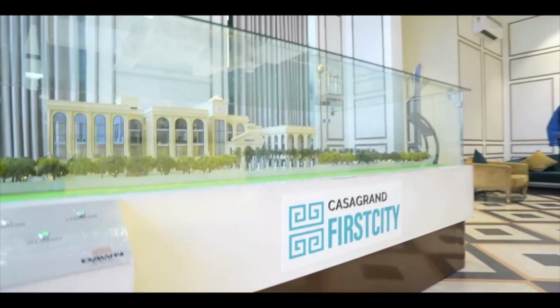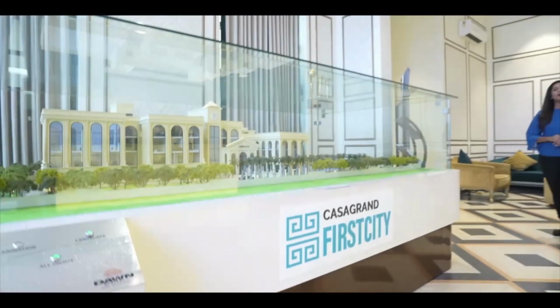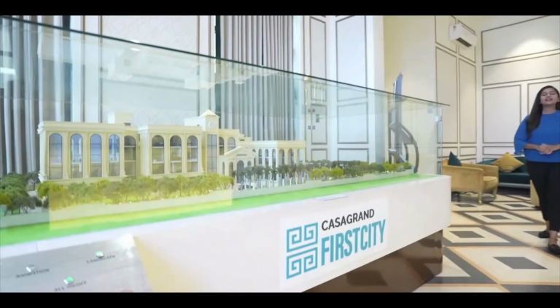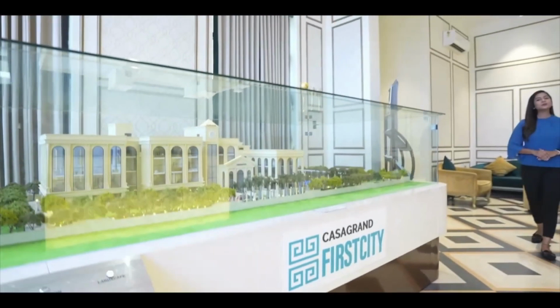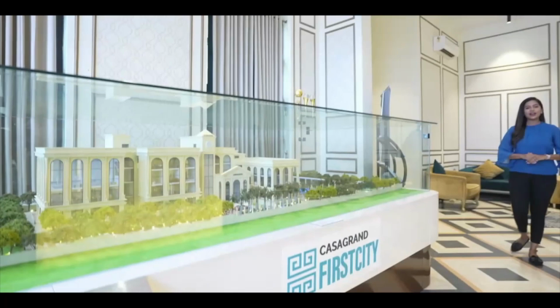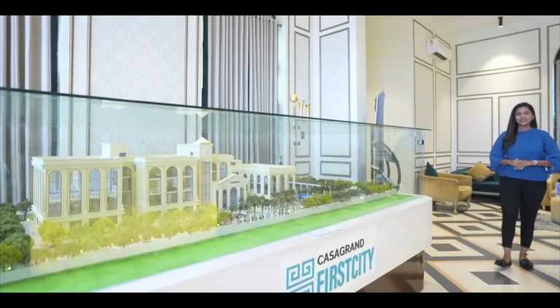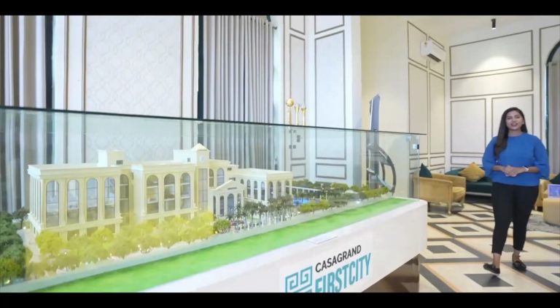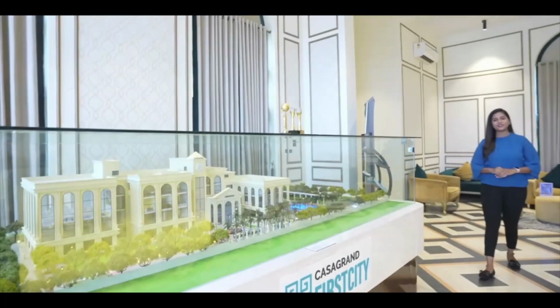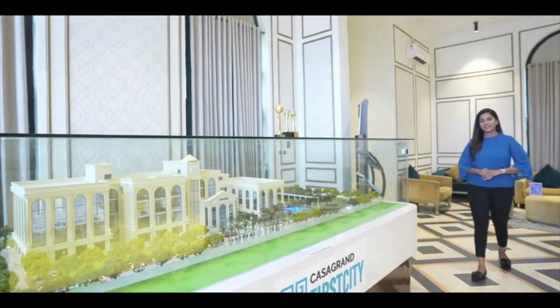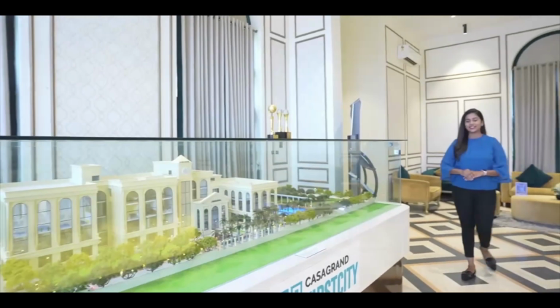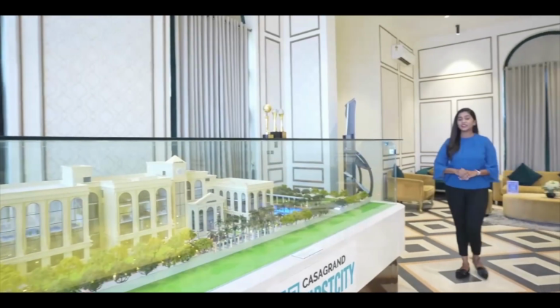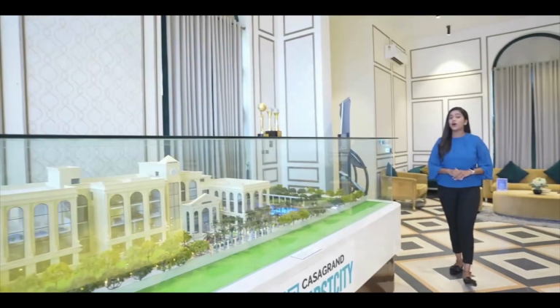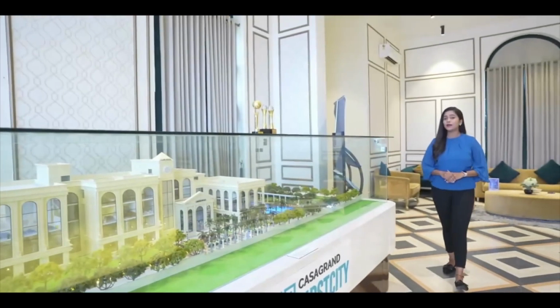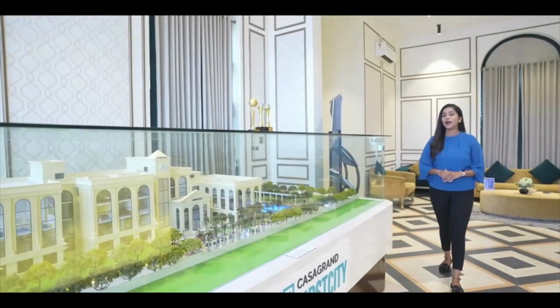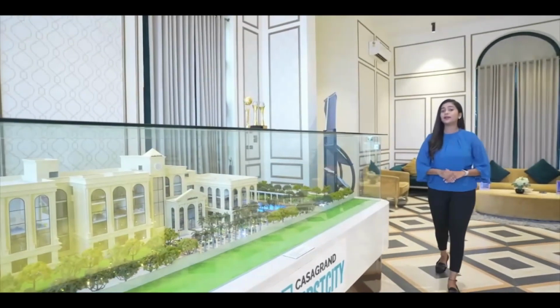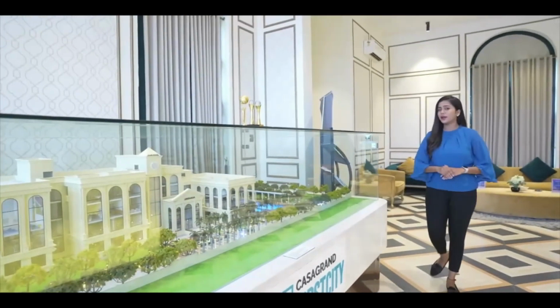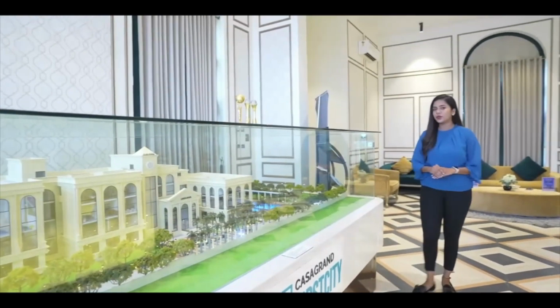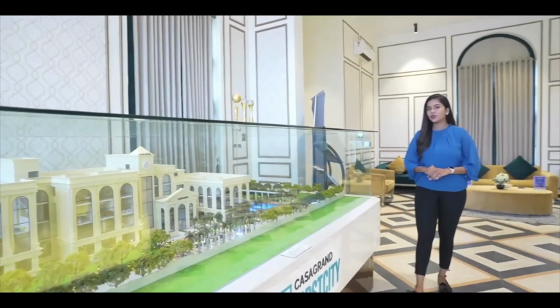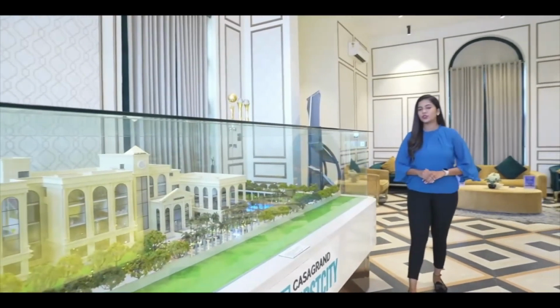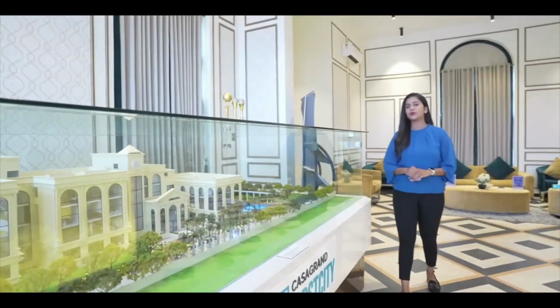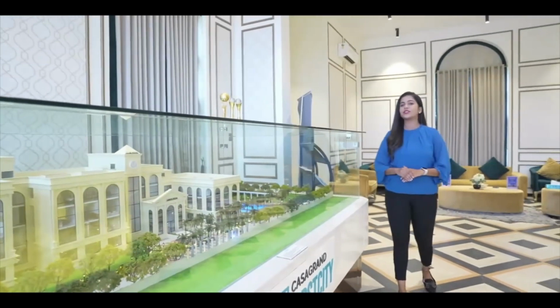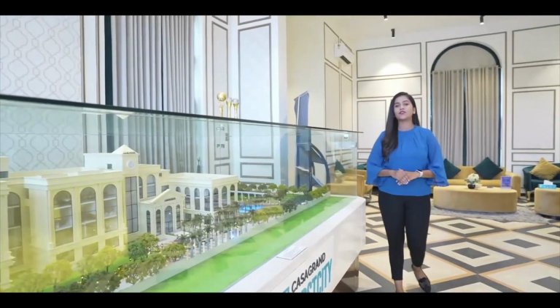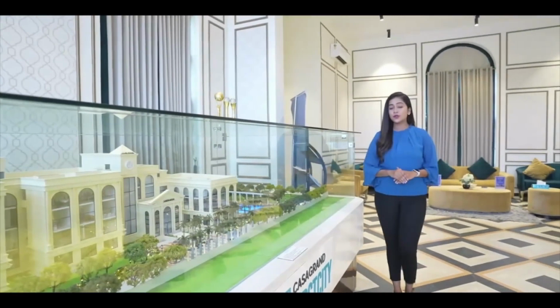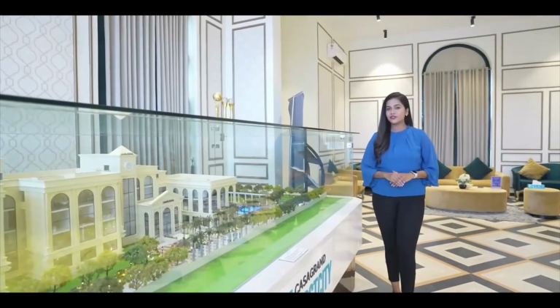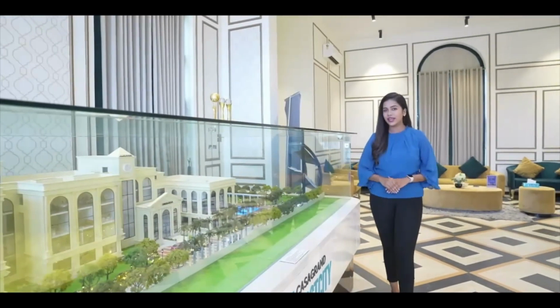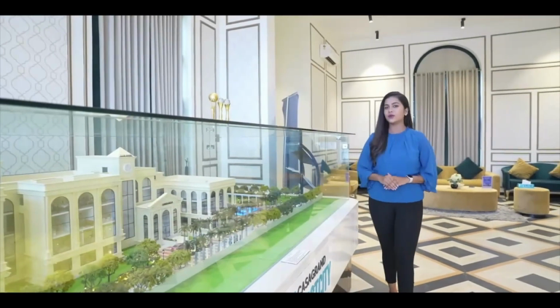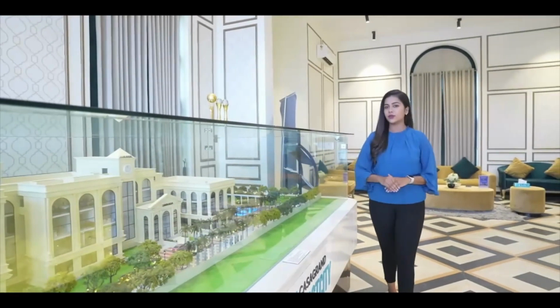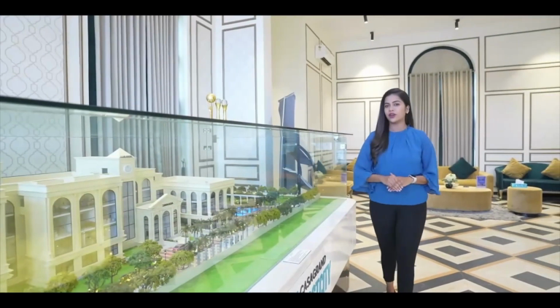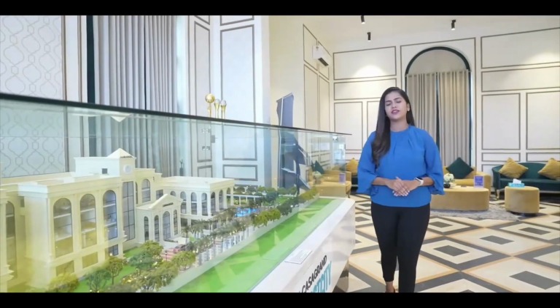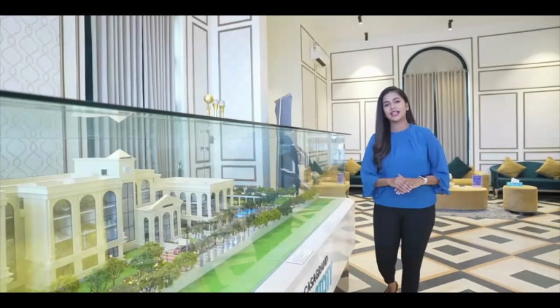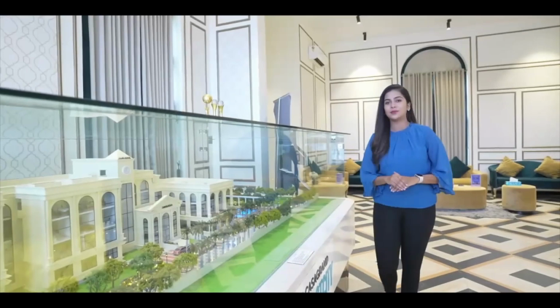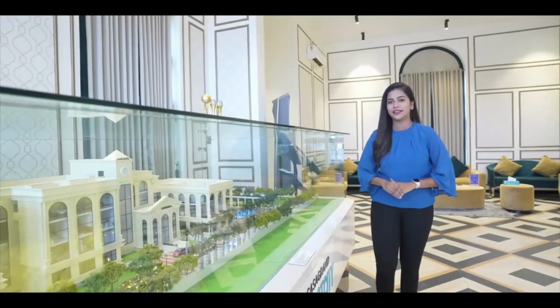Welcome to Casa Grande First City. The model apartment I am going to show you is of 1581 square feet saleable area.